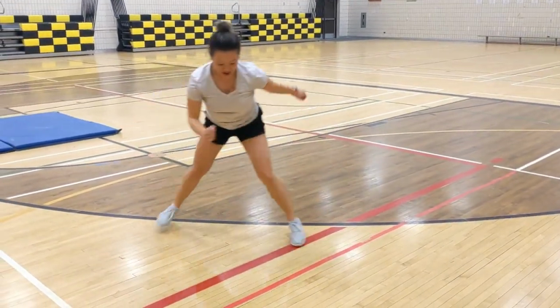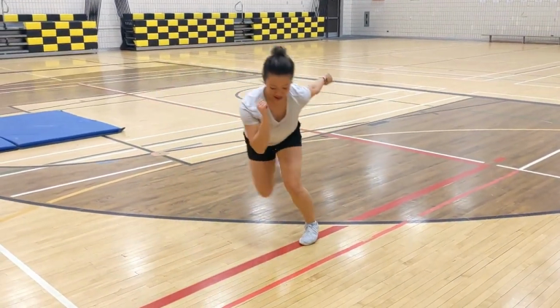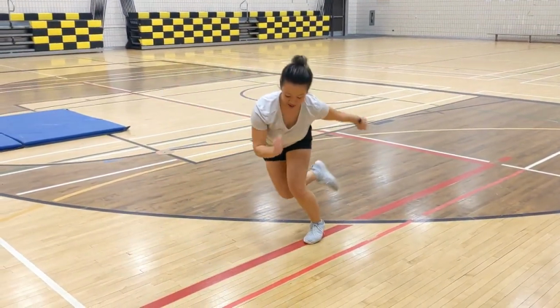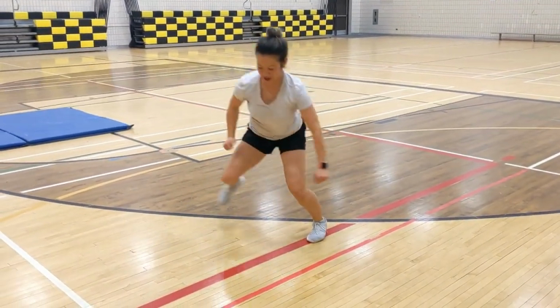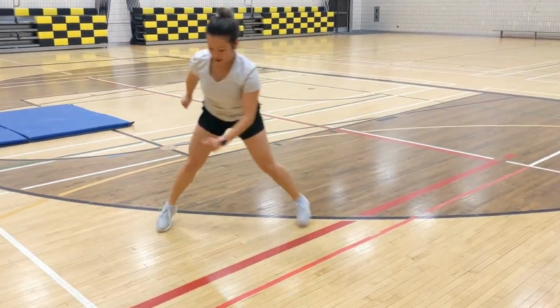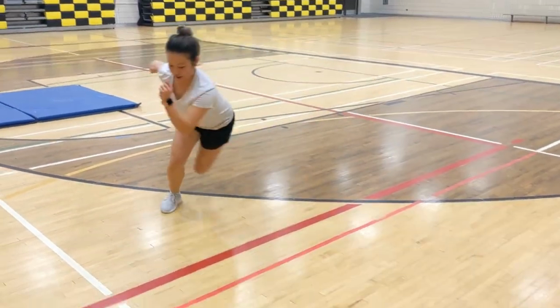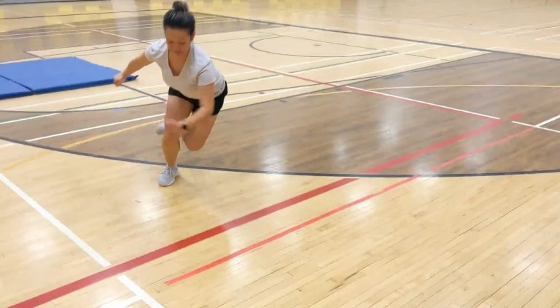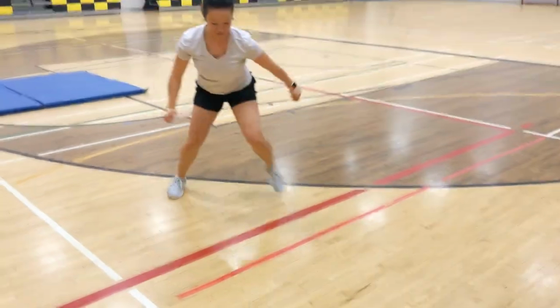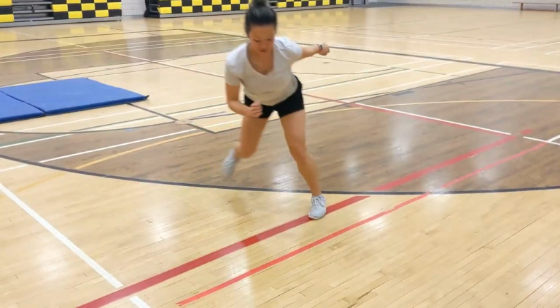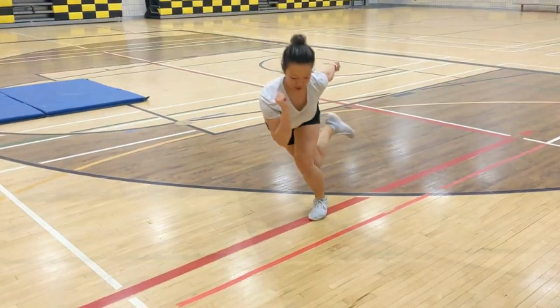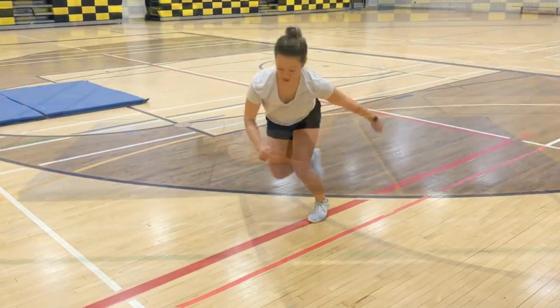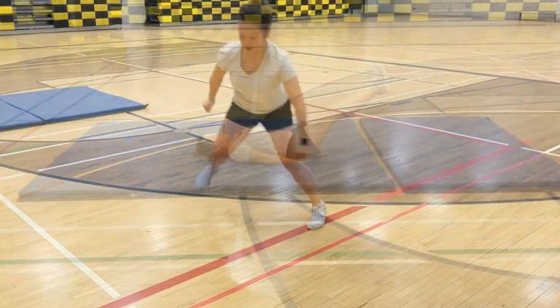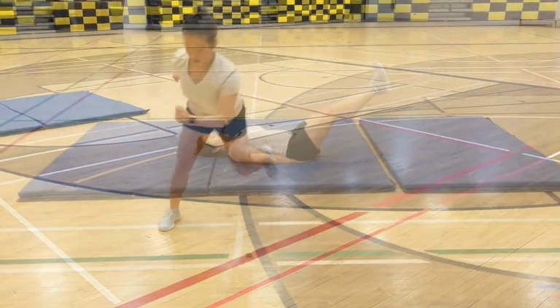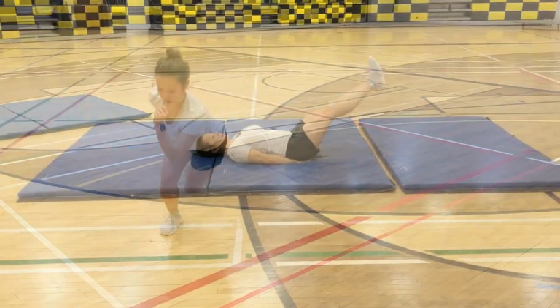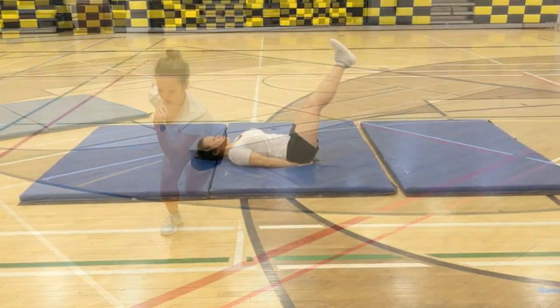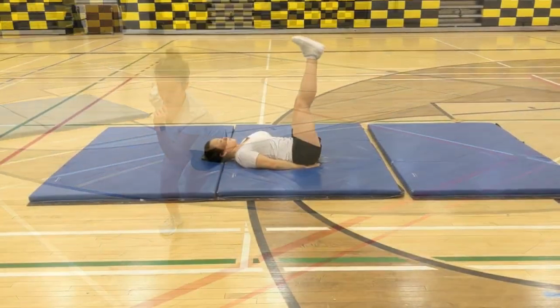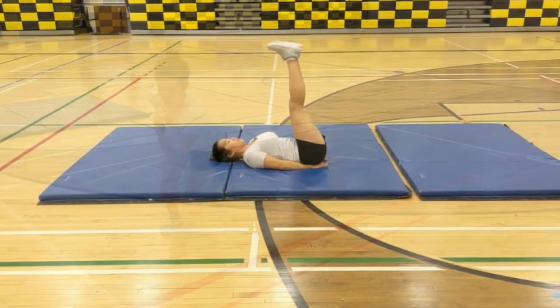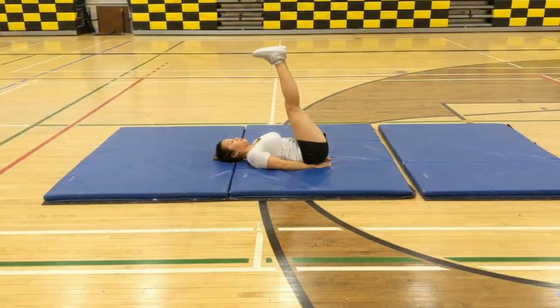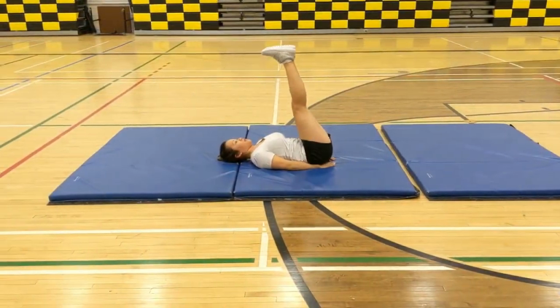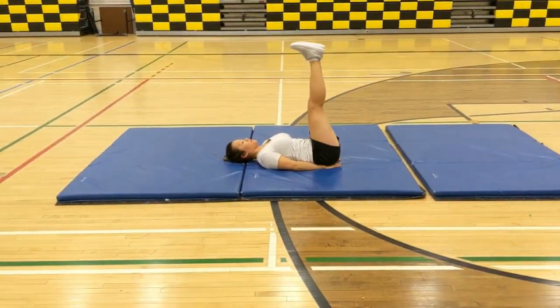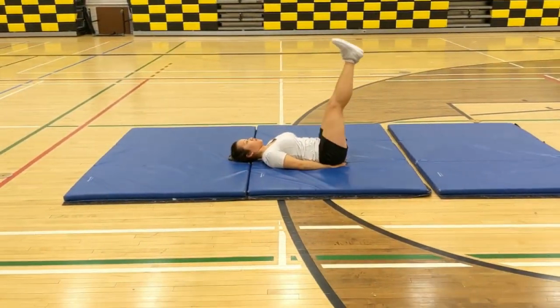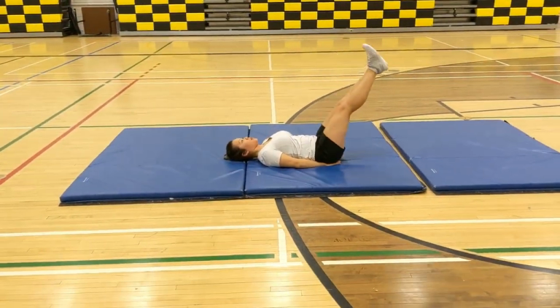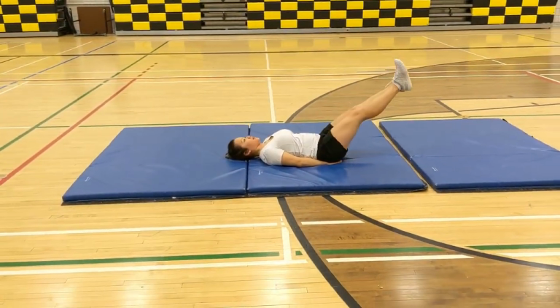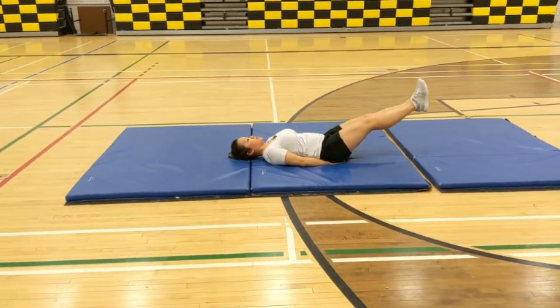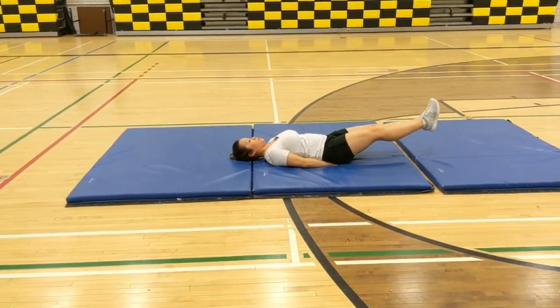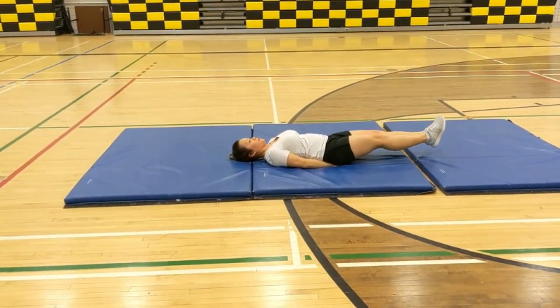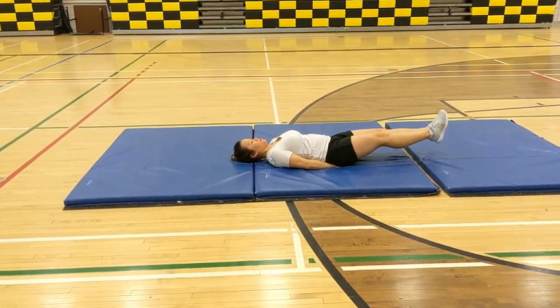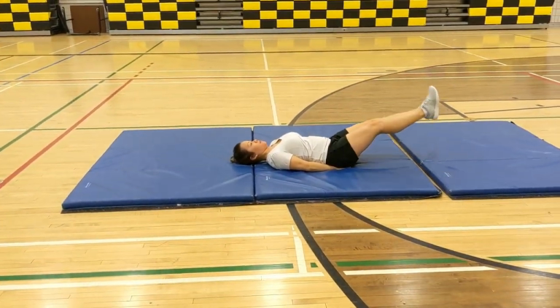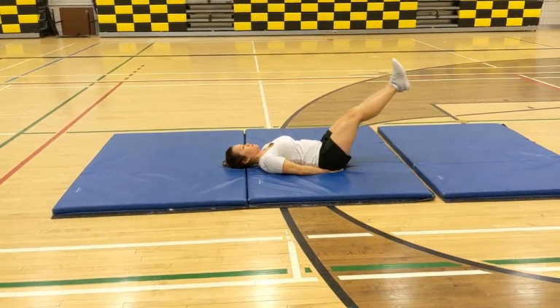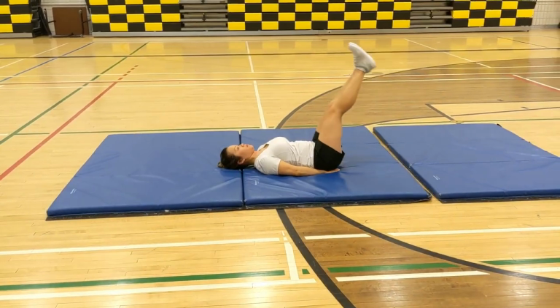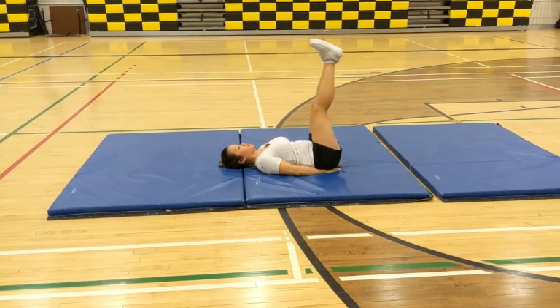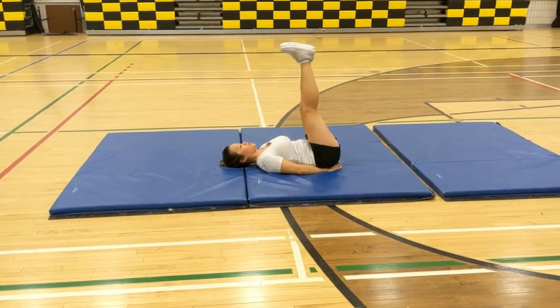Three, two, one! Alright, our next exercise is leg raises.